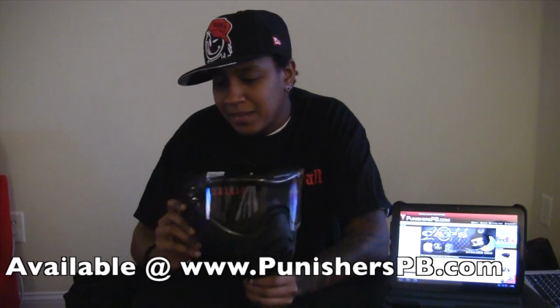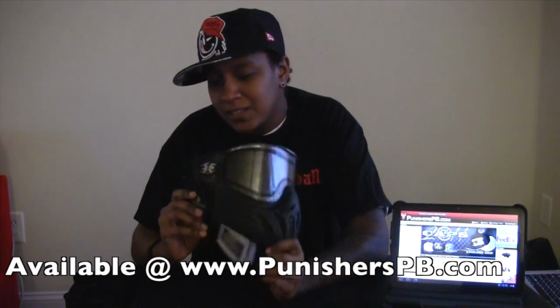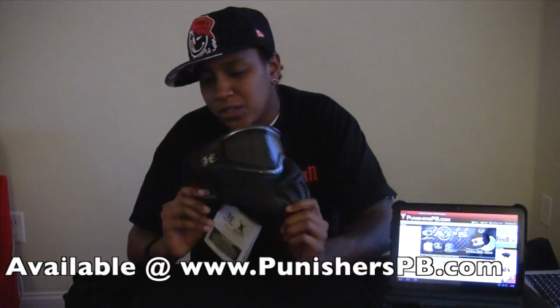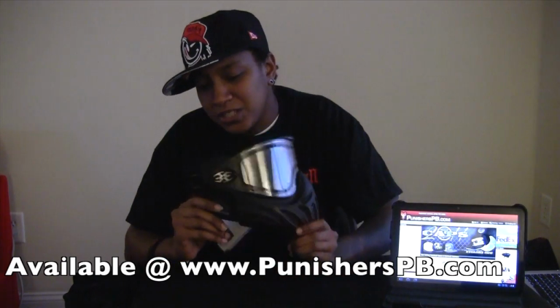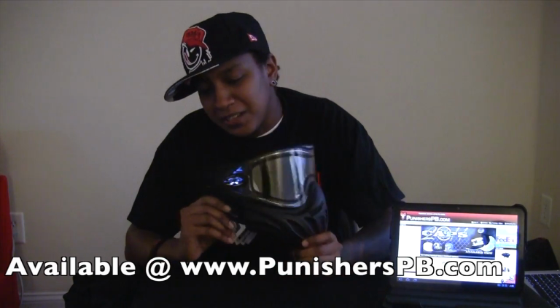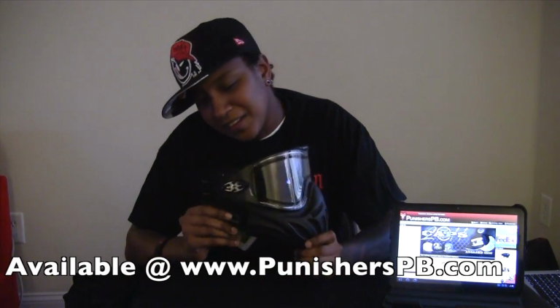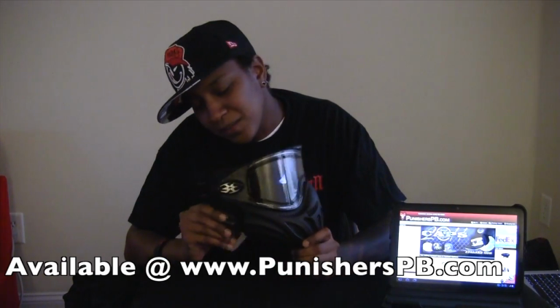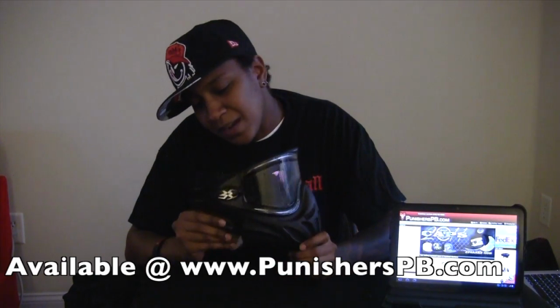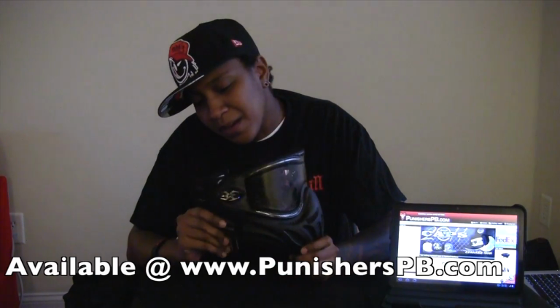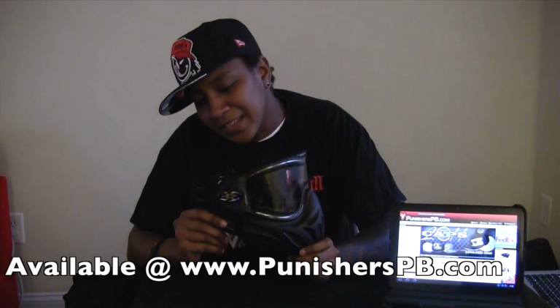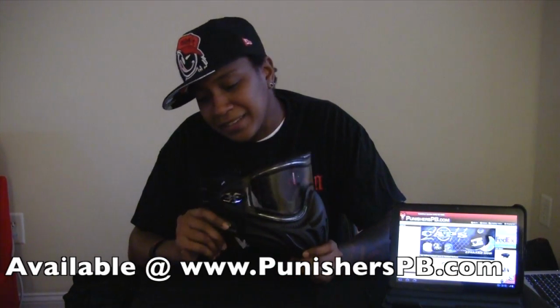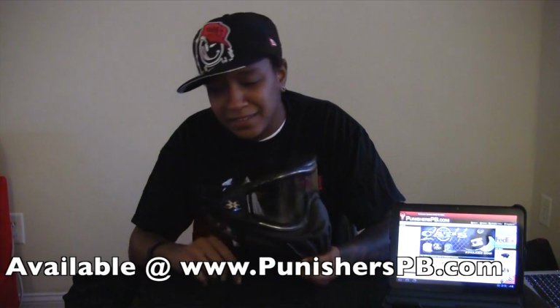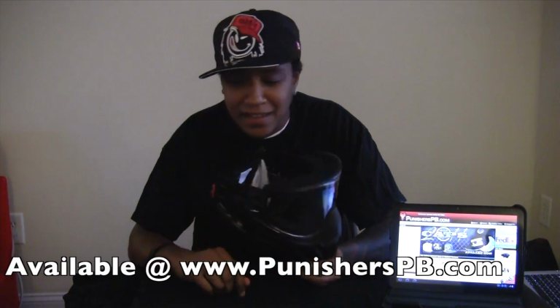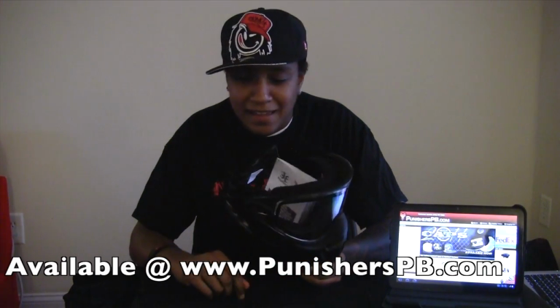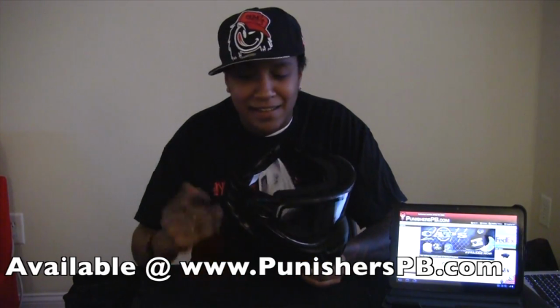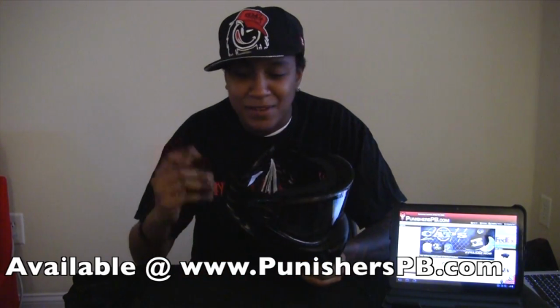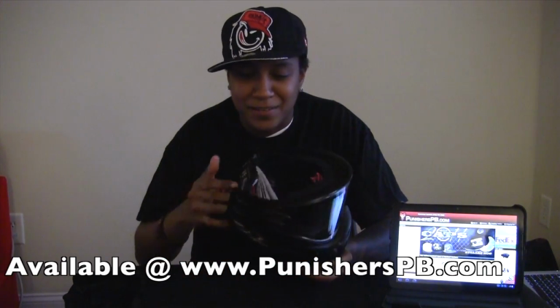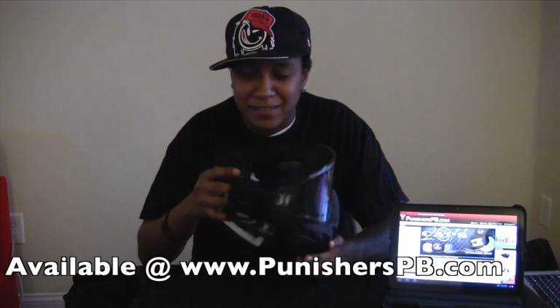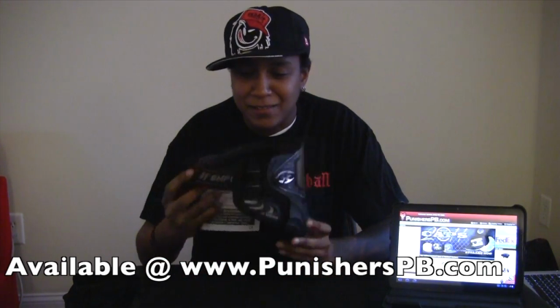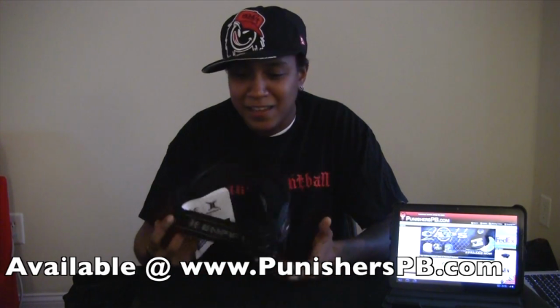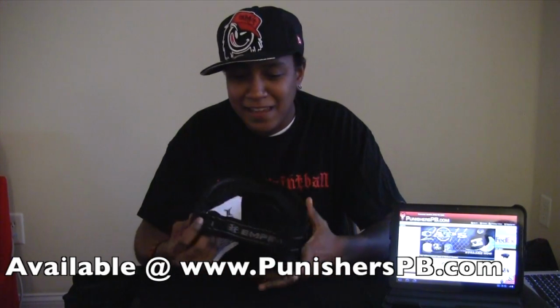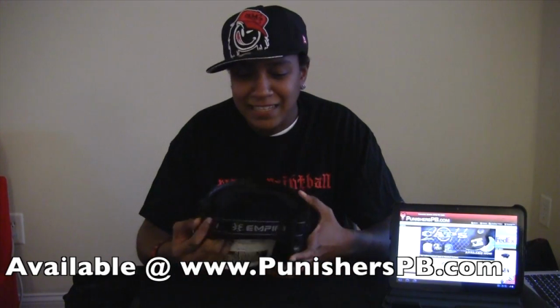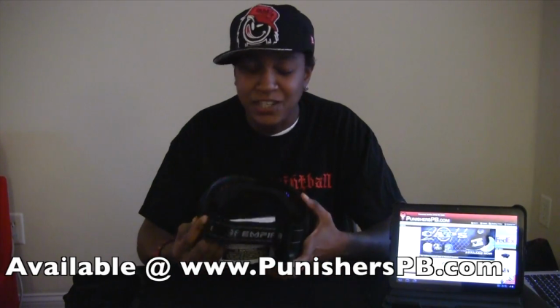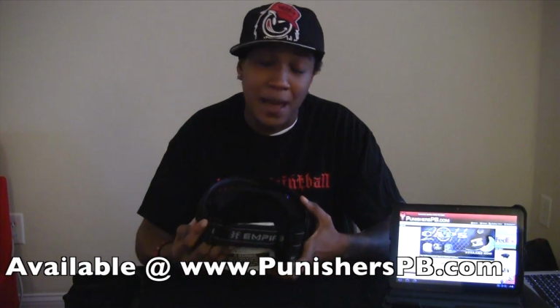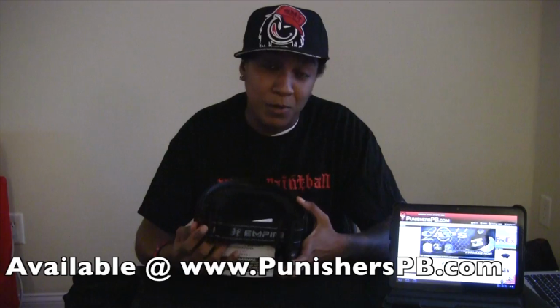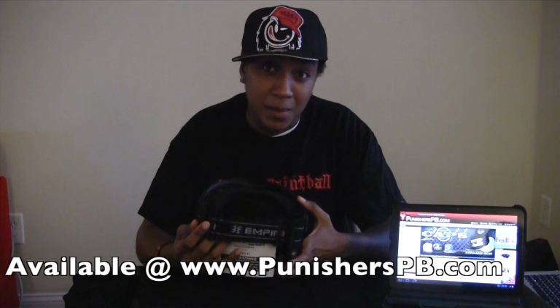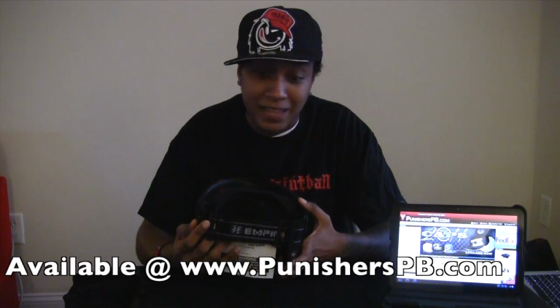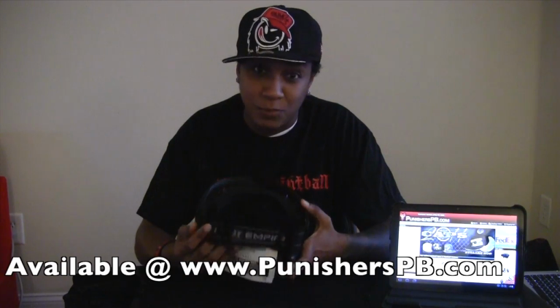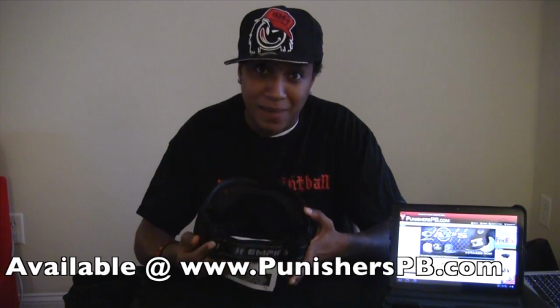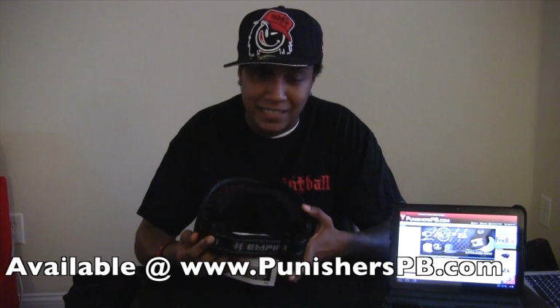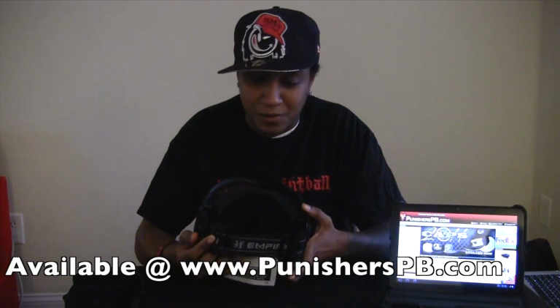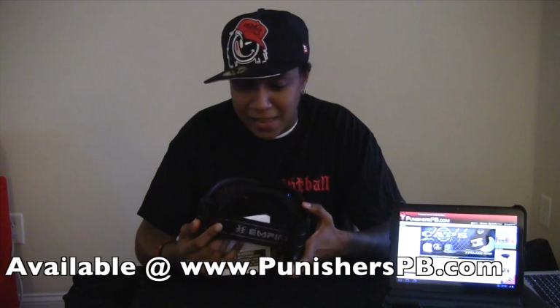It has nice cushion earmuff pieces. Who cares about those? It also has a nice strap, and you do want to care about that because you want the mask to stay on your head.